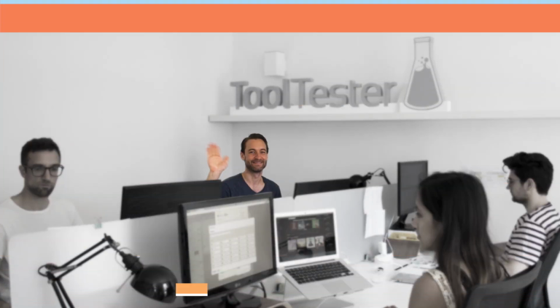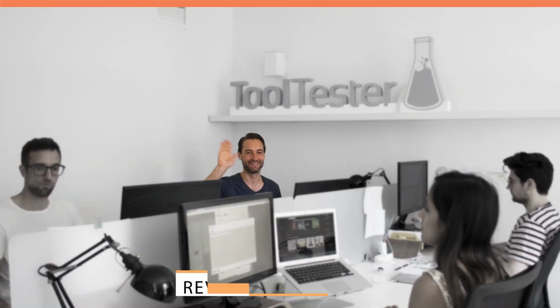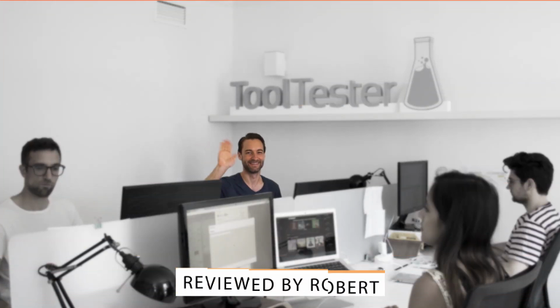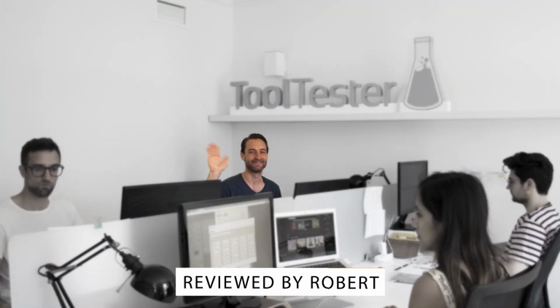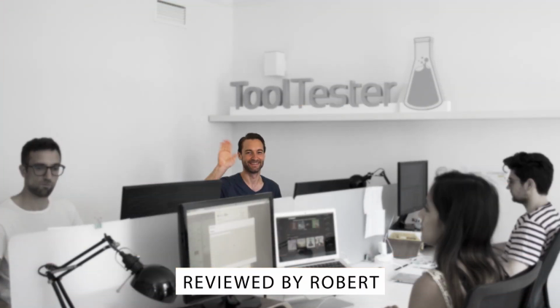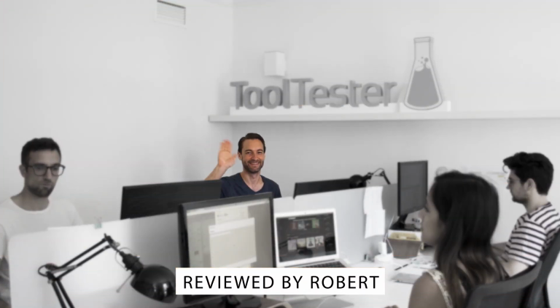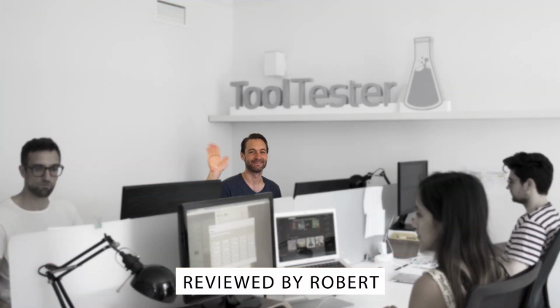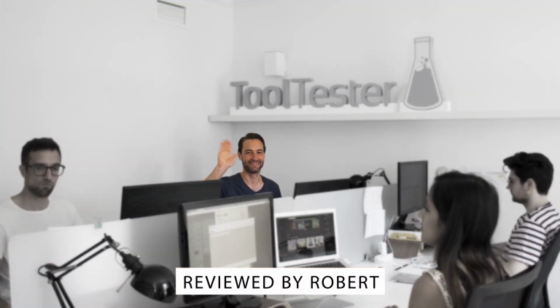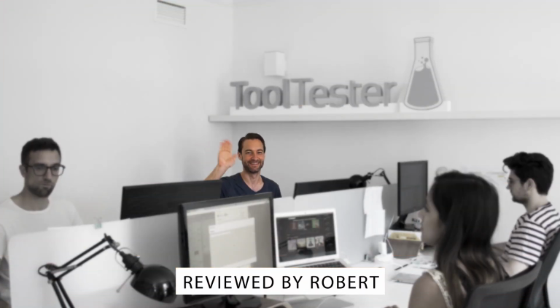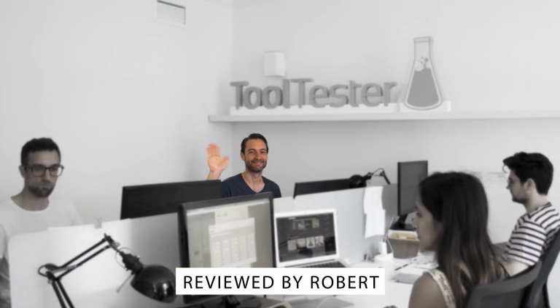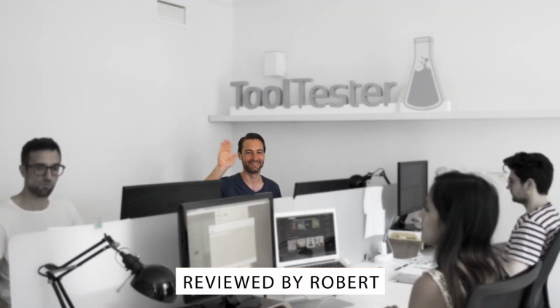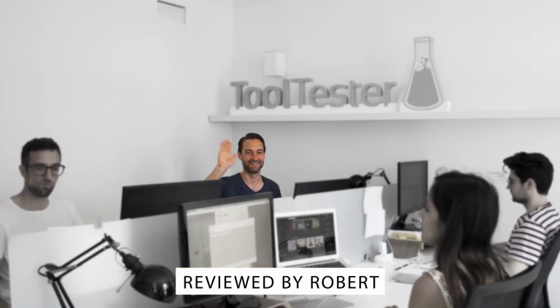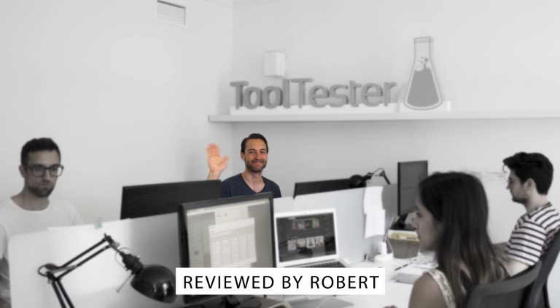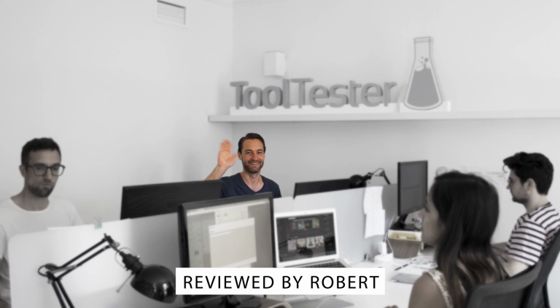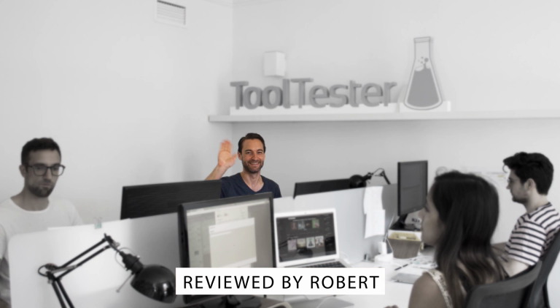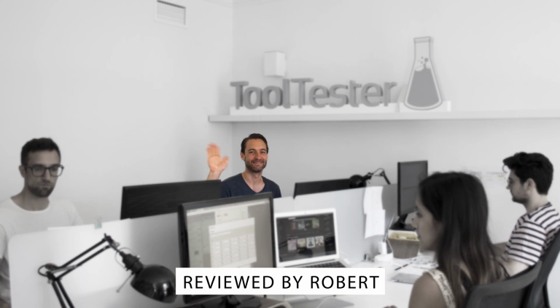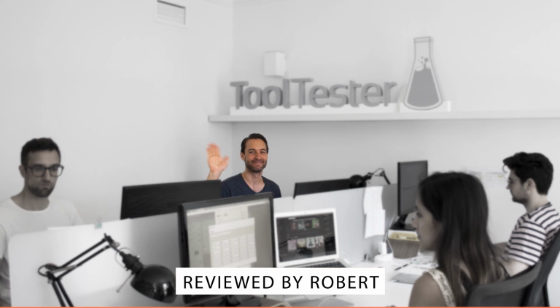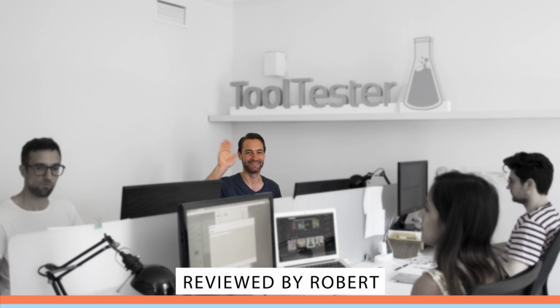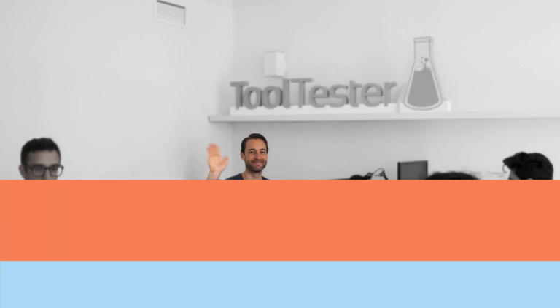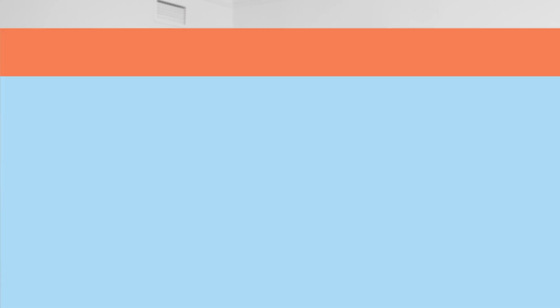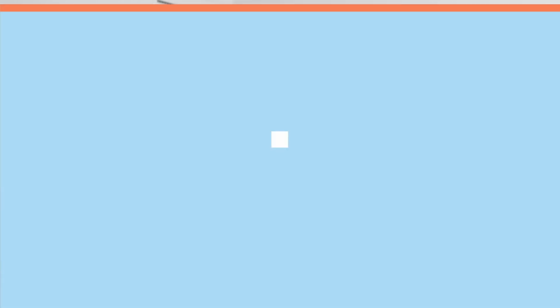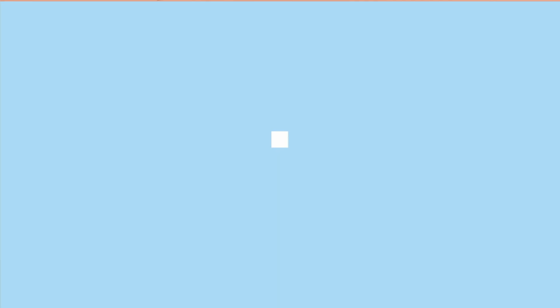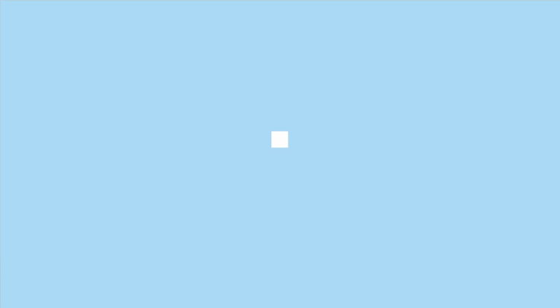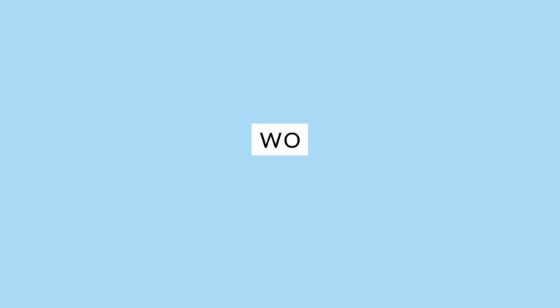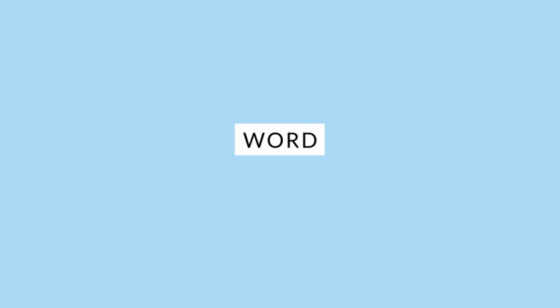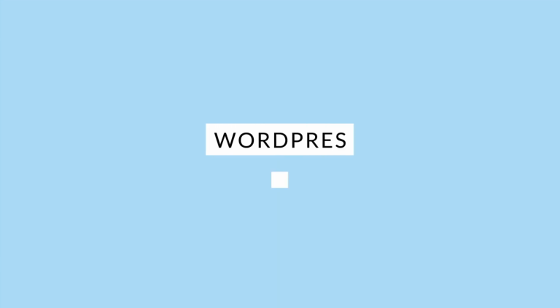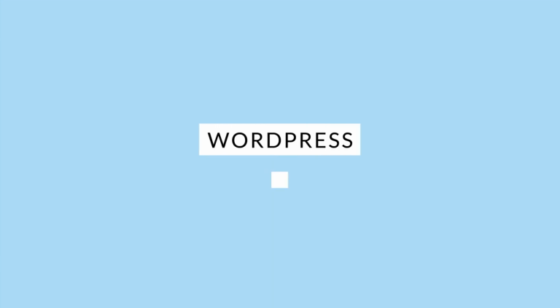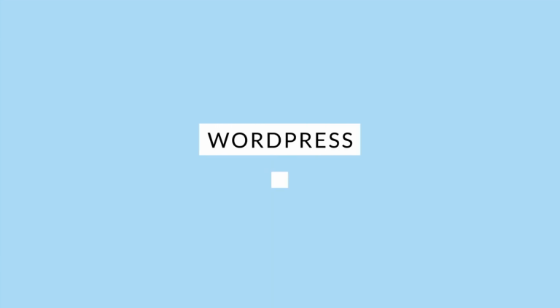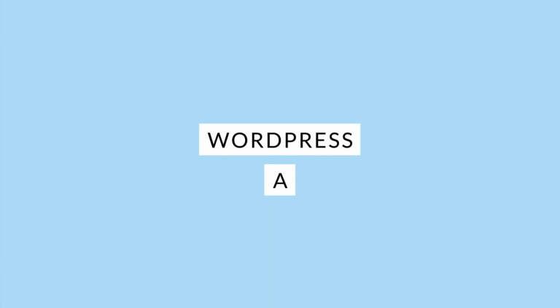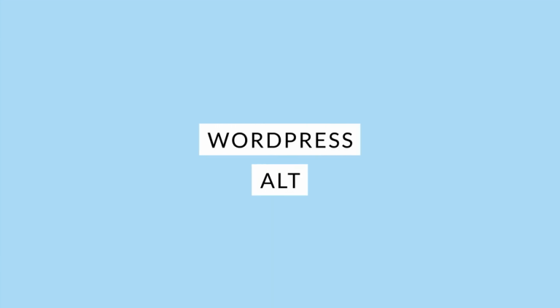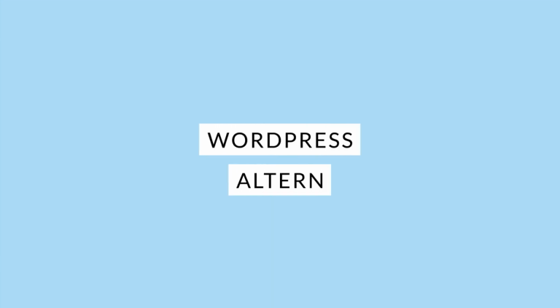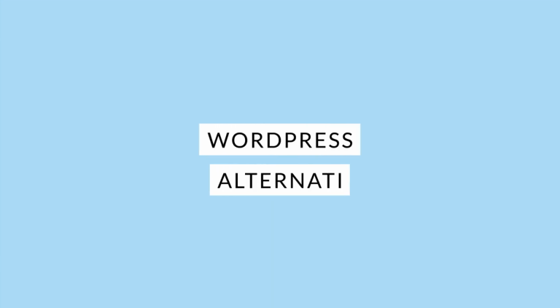Welcome to Website Tool Tester, where we review alternatives to WordPress all day long so you don't have to.